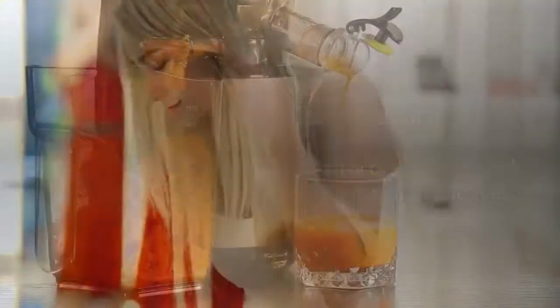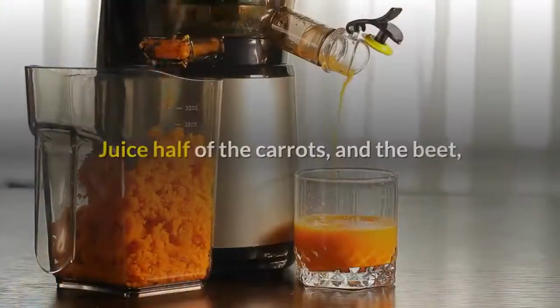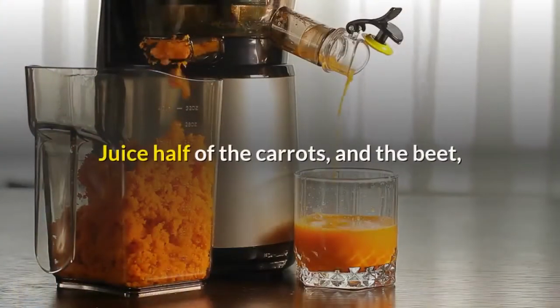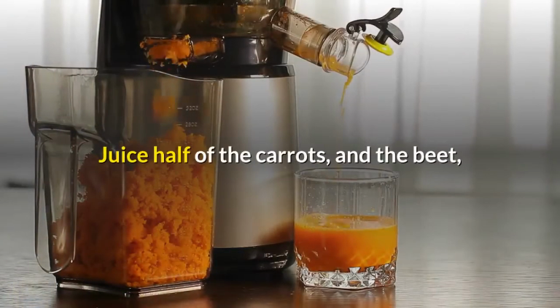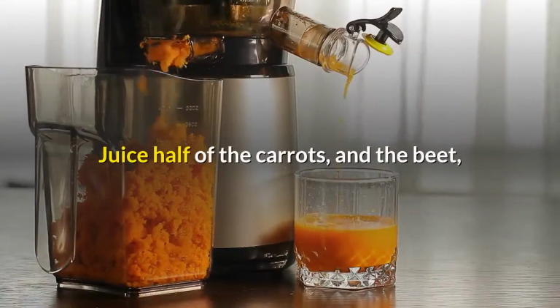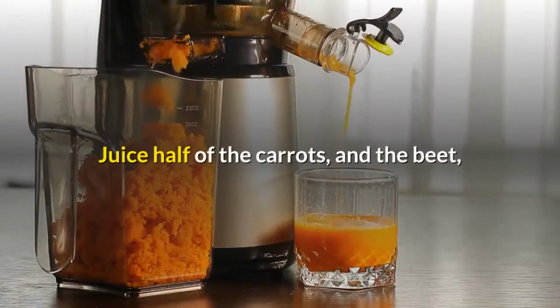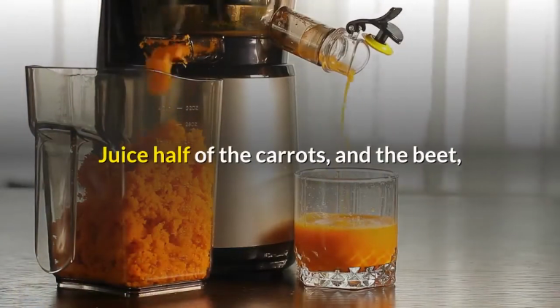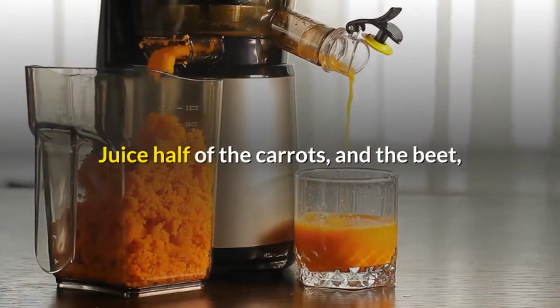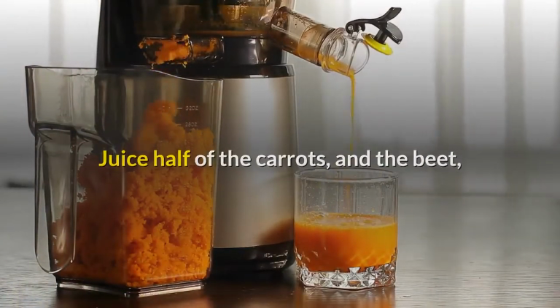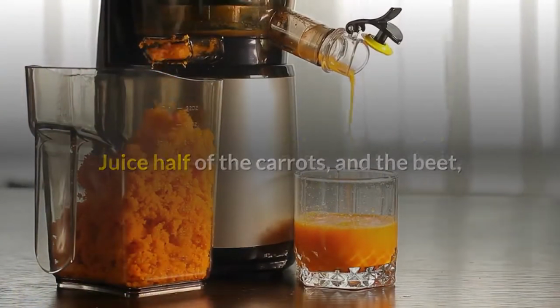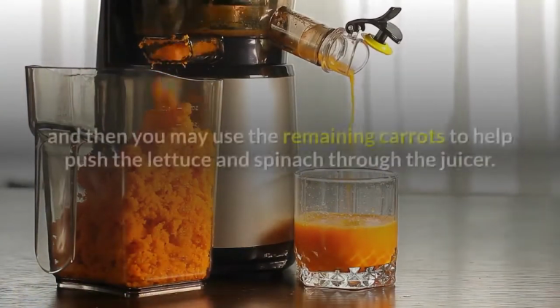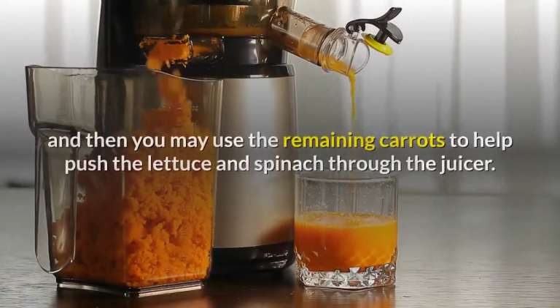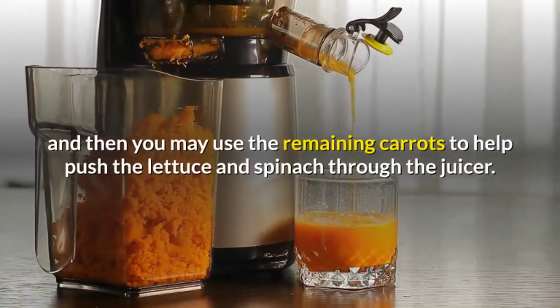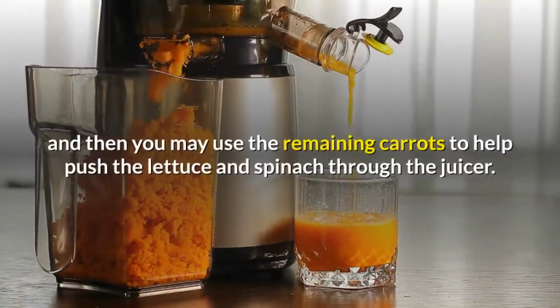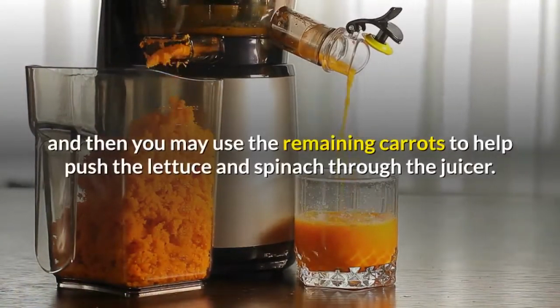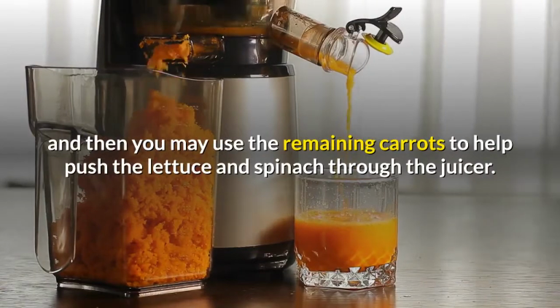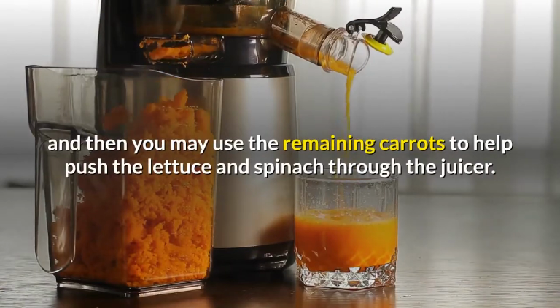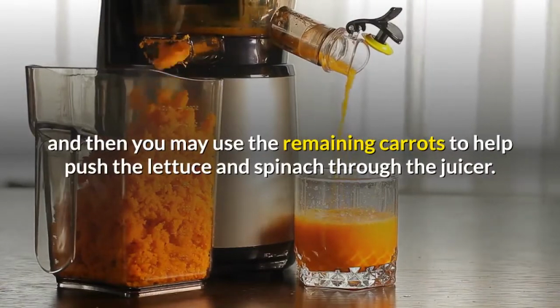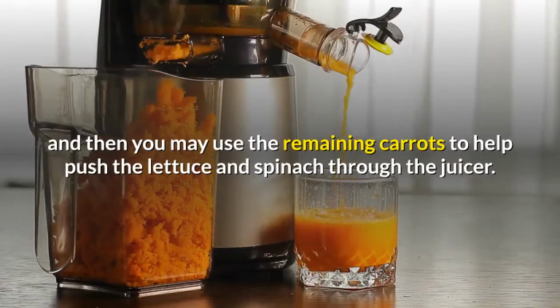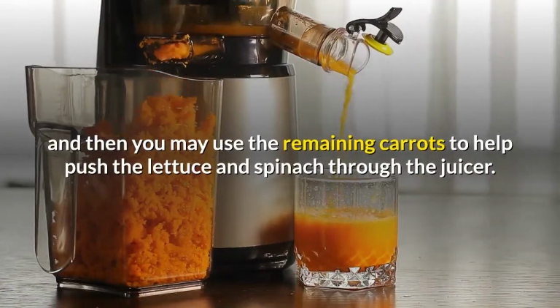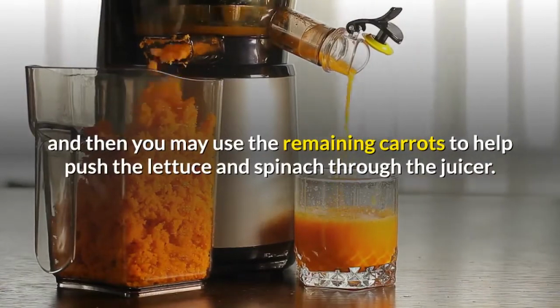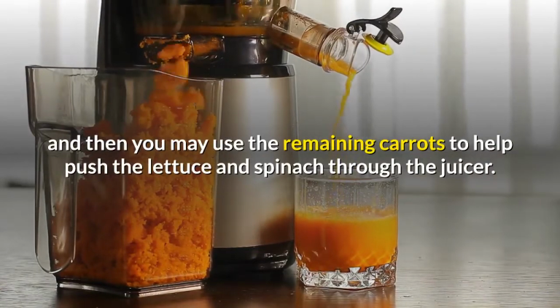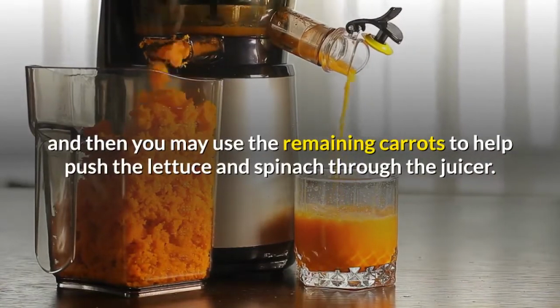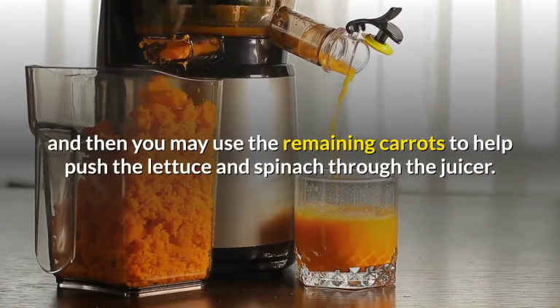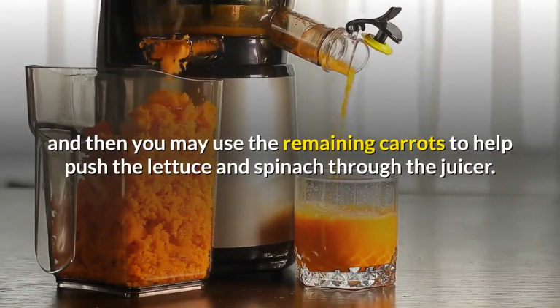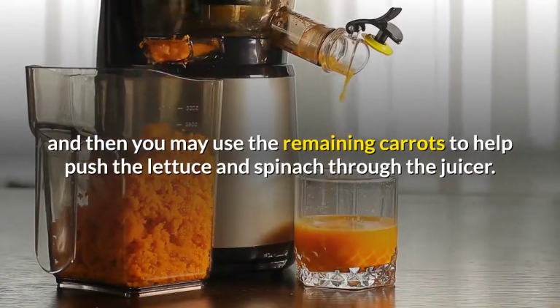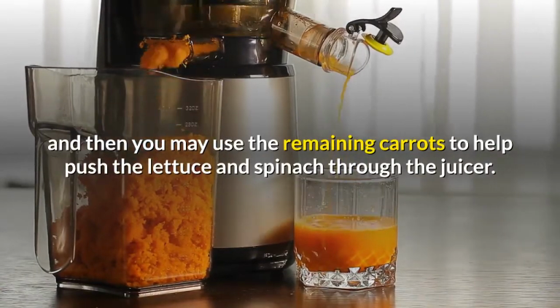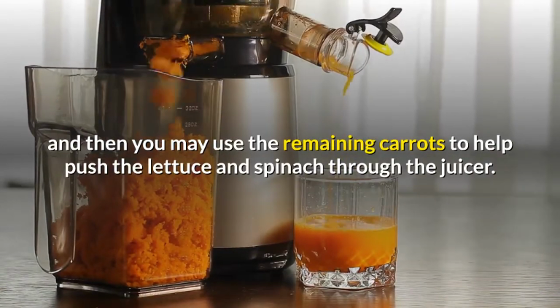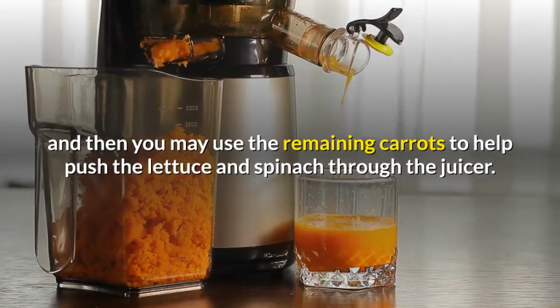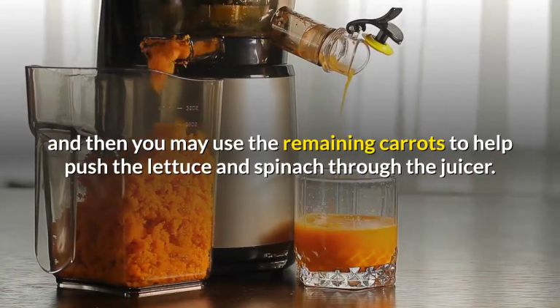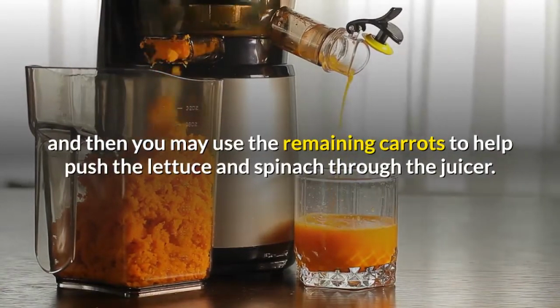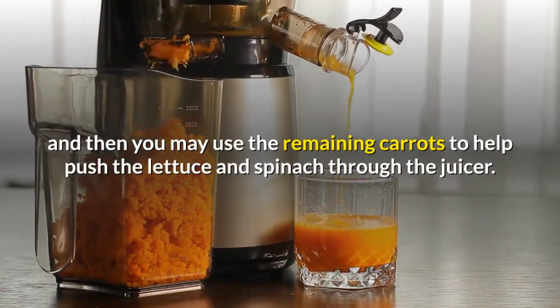Juice half of the carrots and the beet, and then you may use the remaining carrots to help push the lettuce and spinach through the juicer.